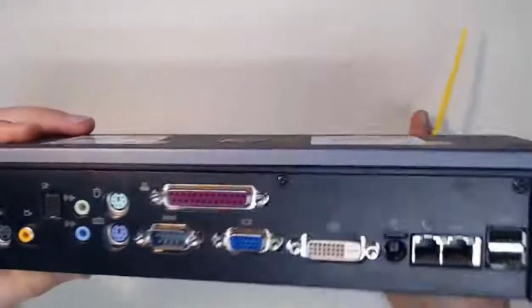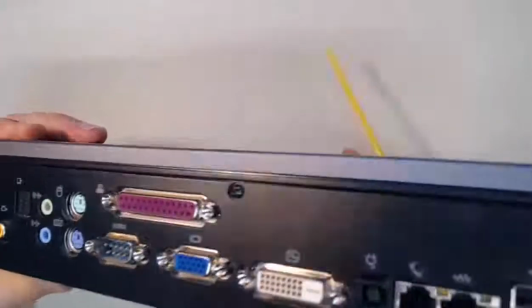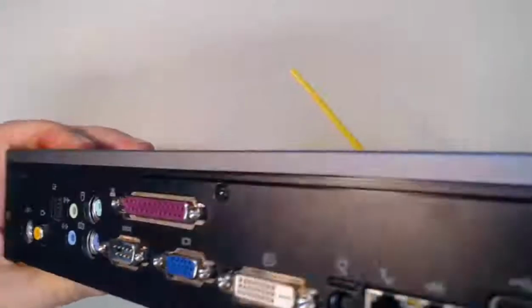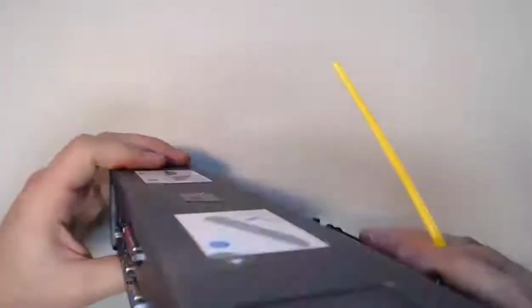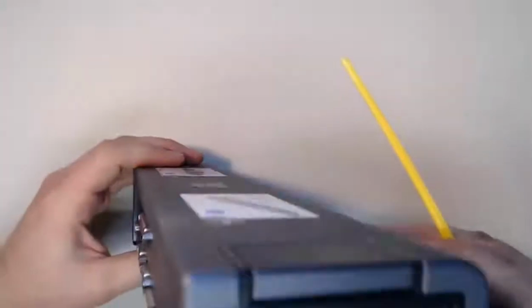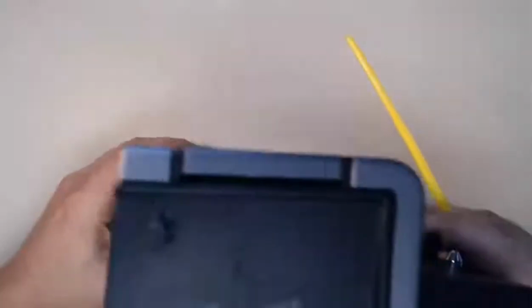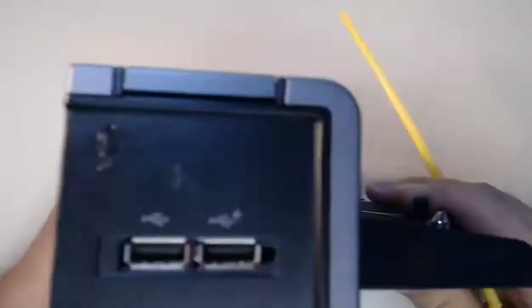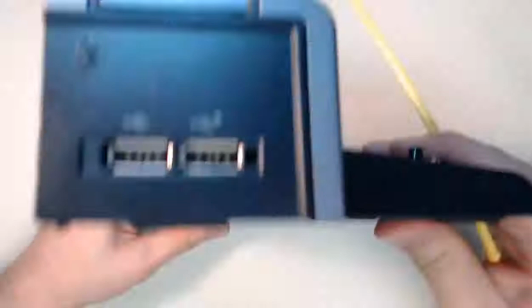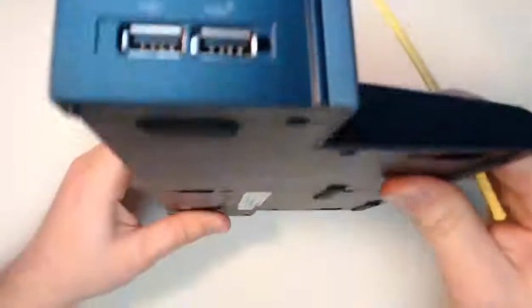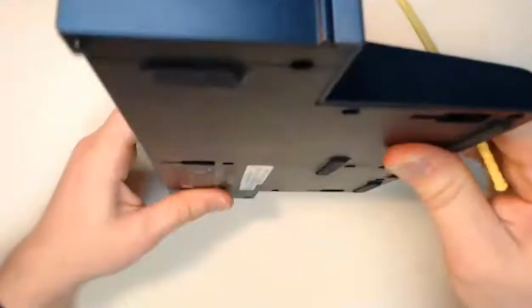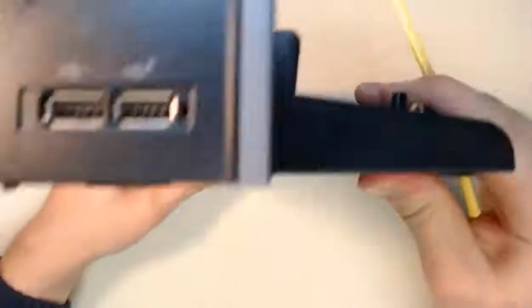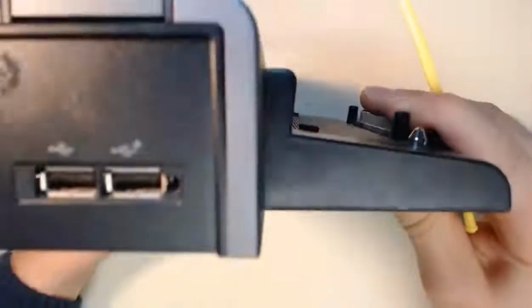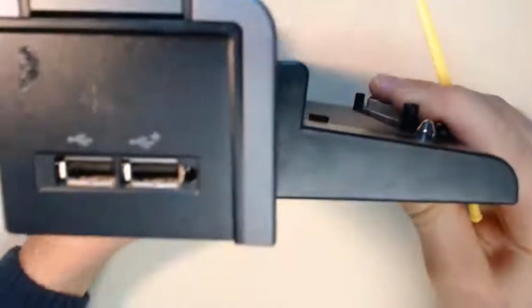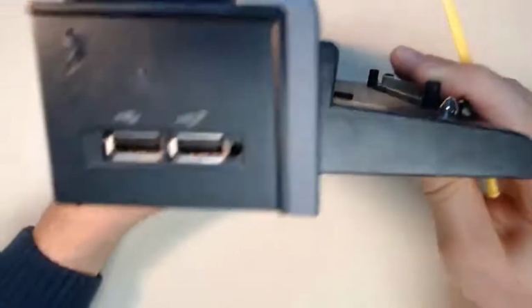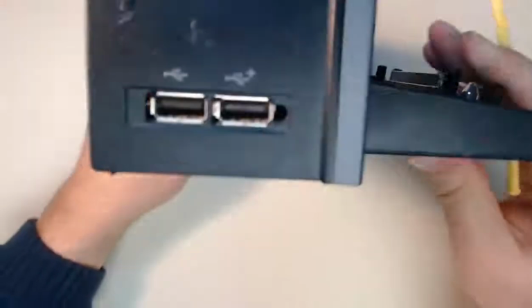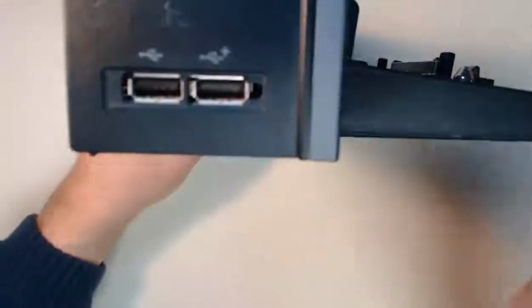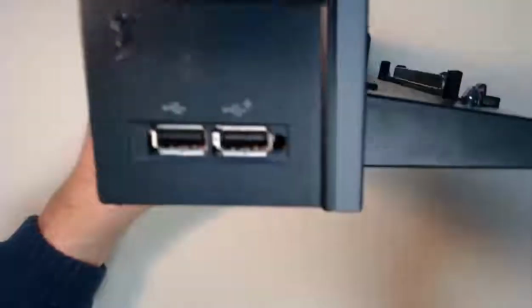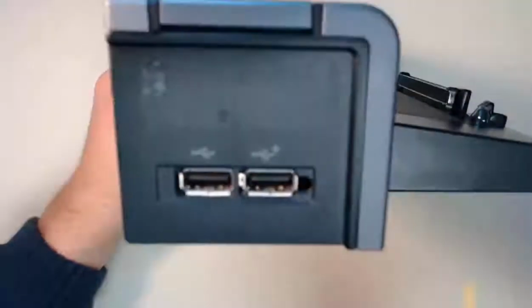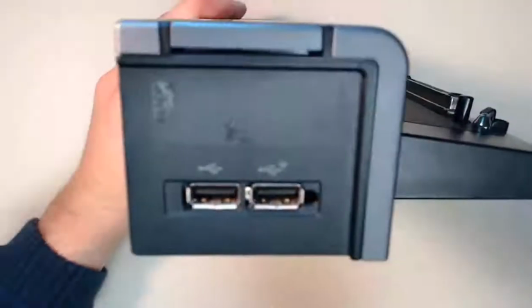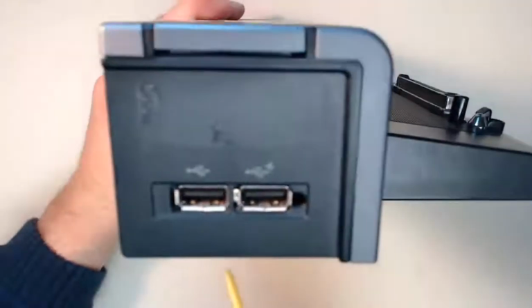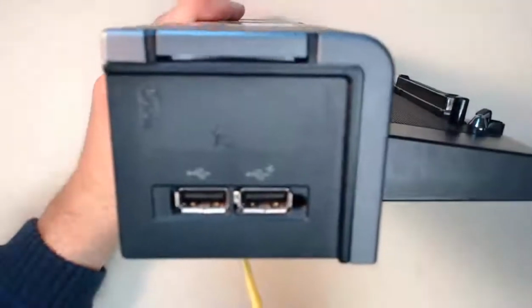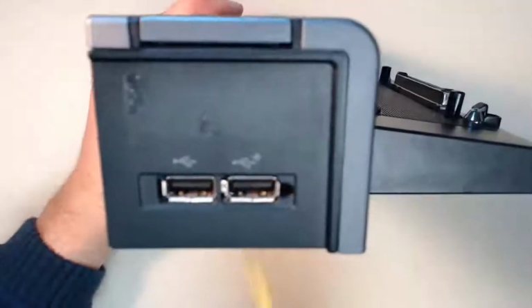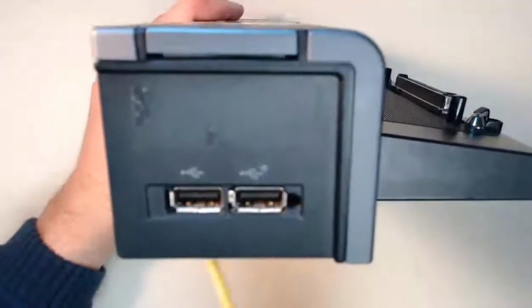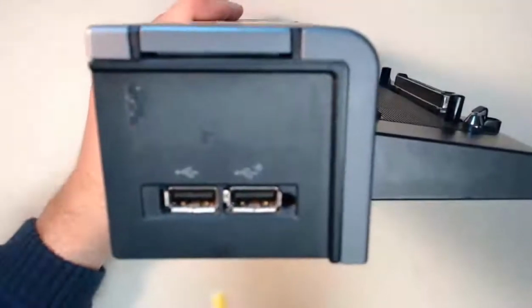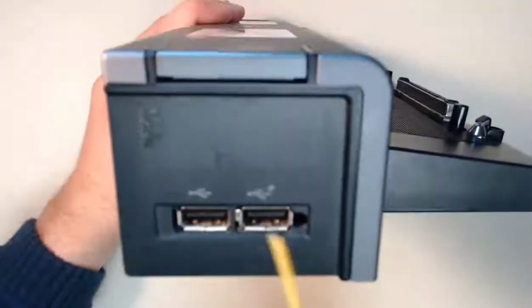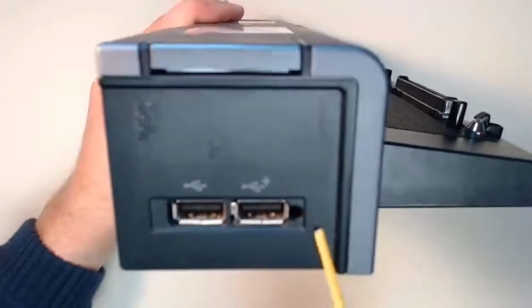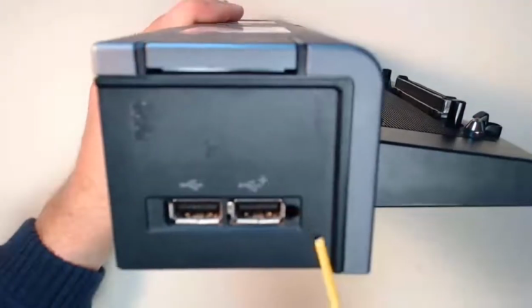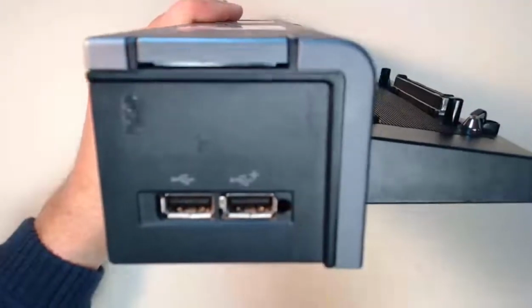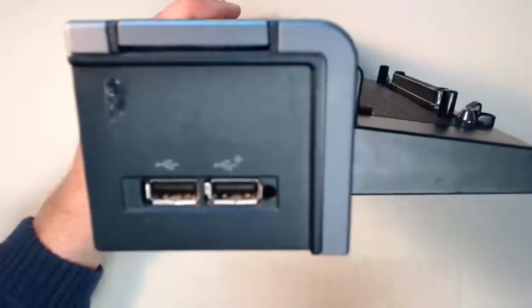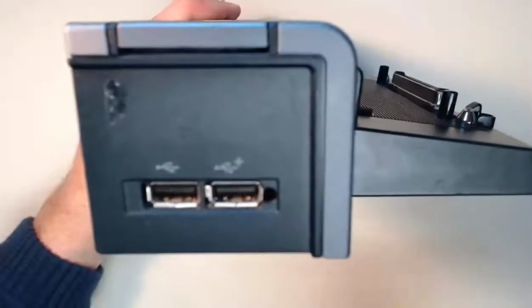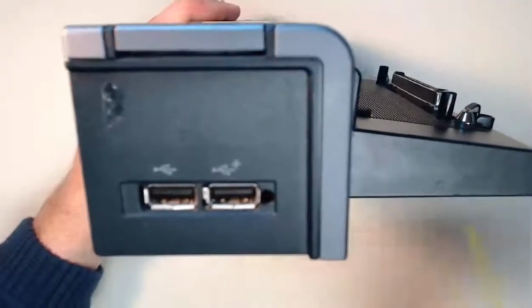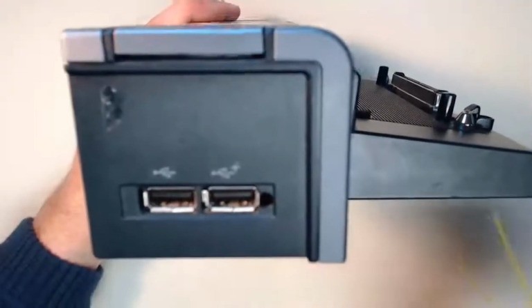On this side over here, we have another two USB ports, making a total of four USB ports completely.